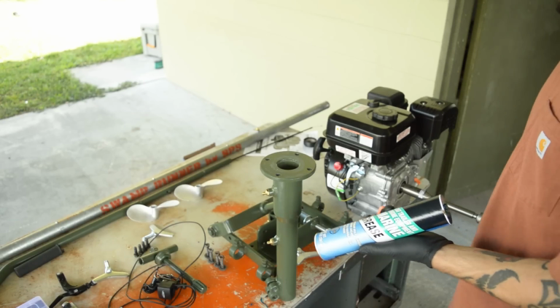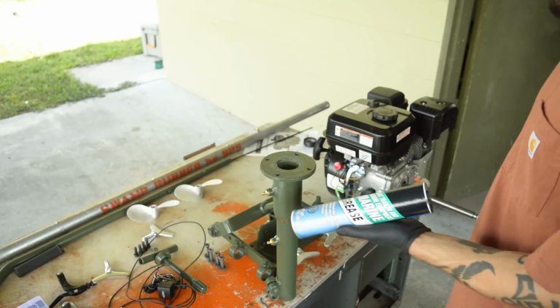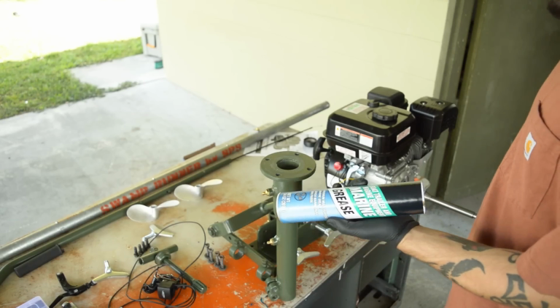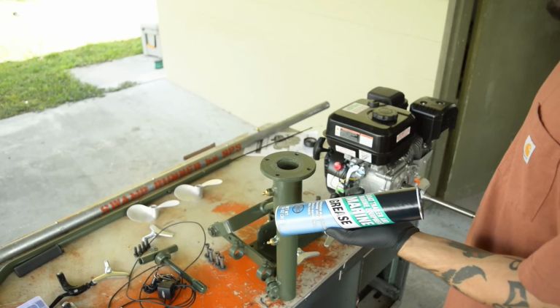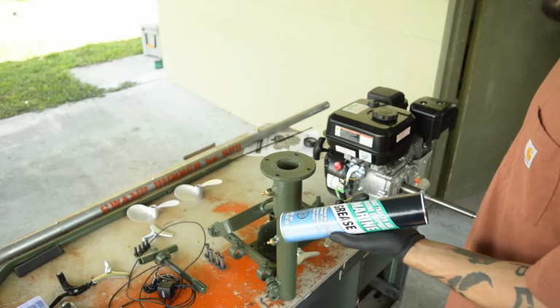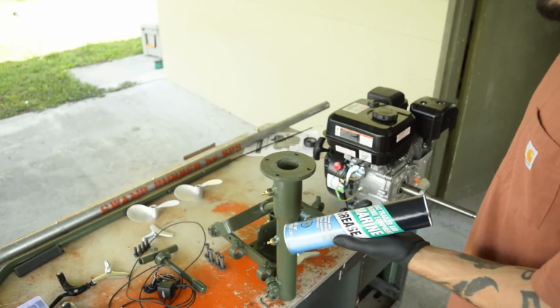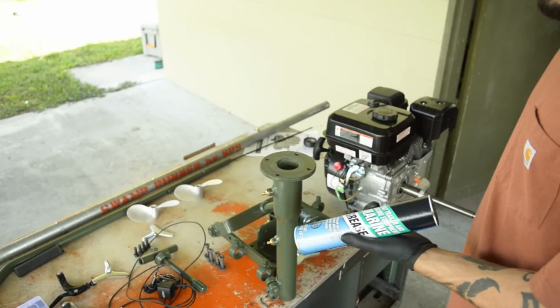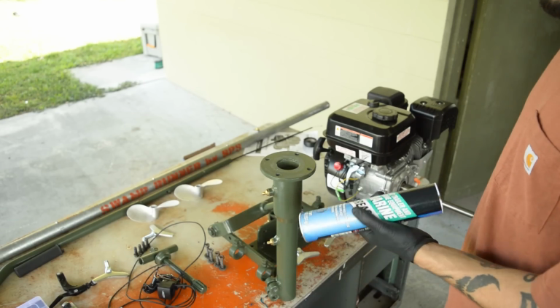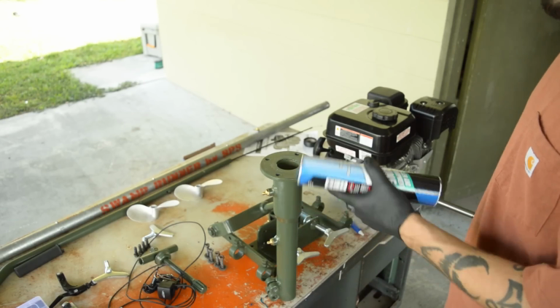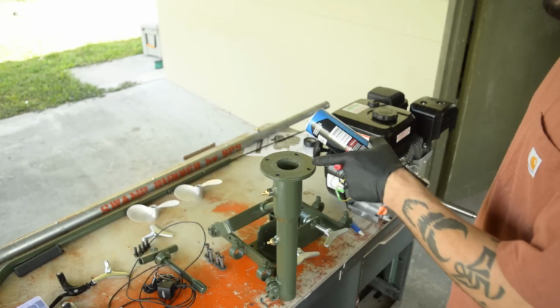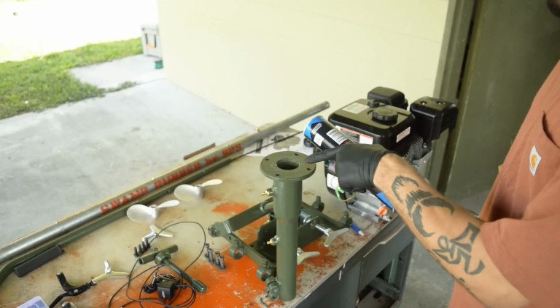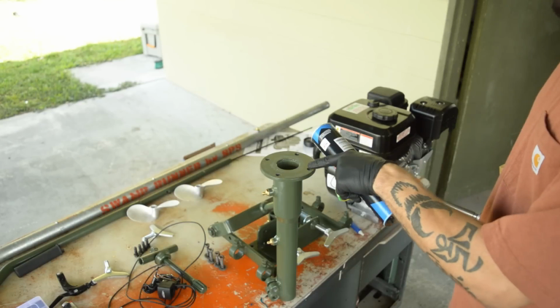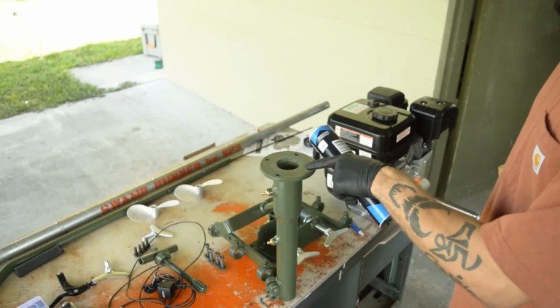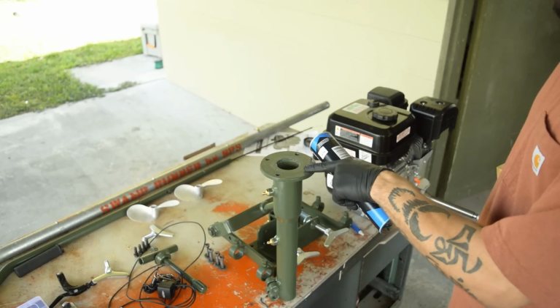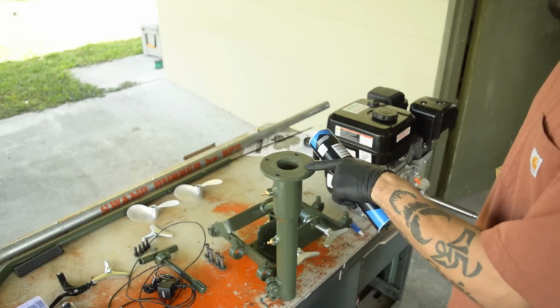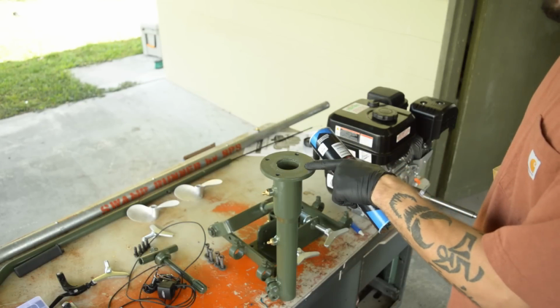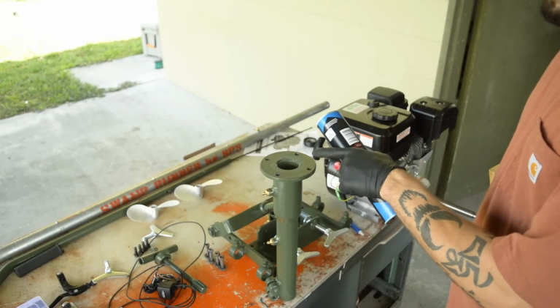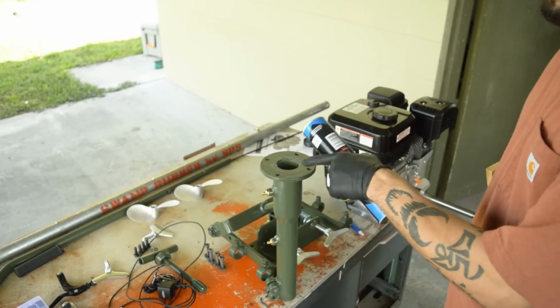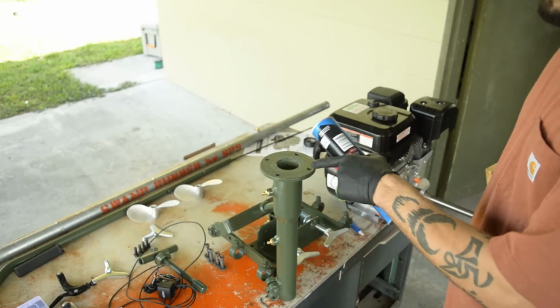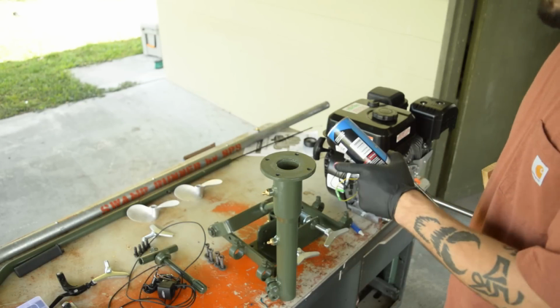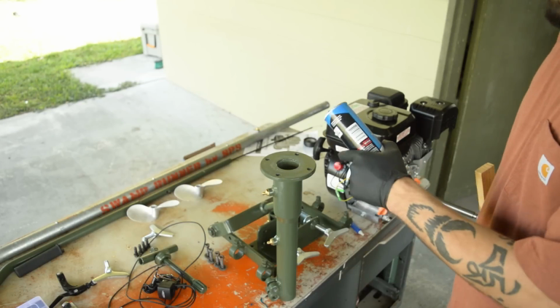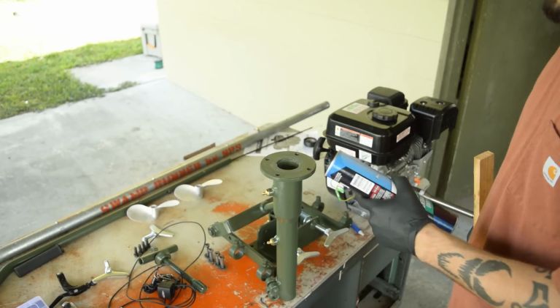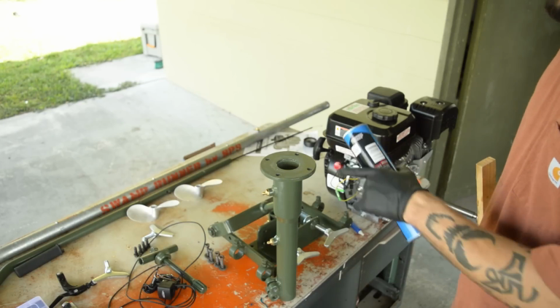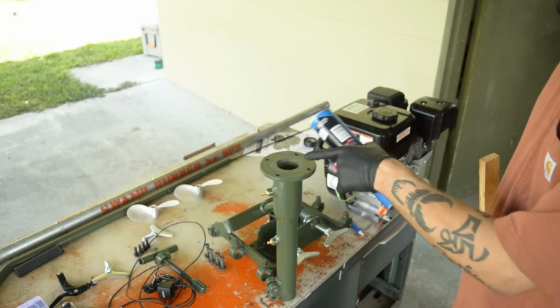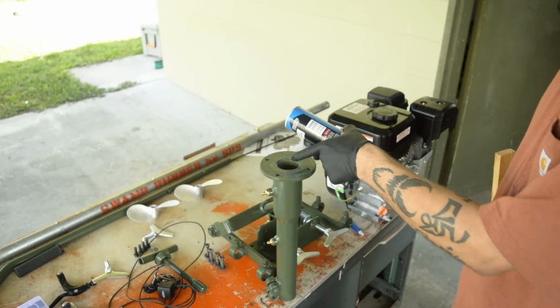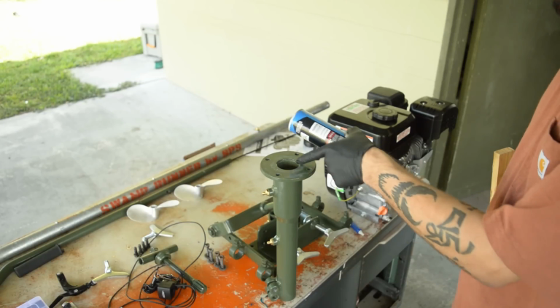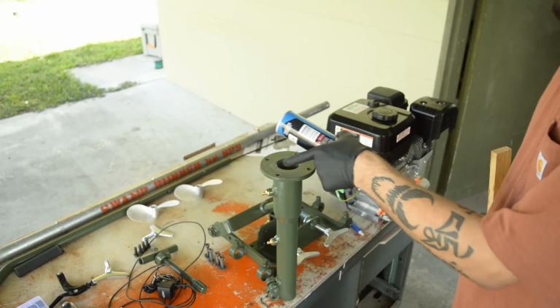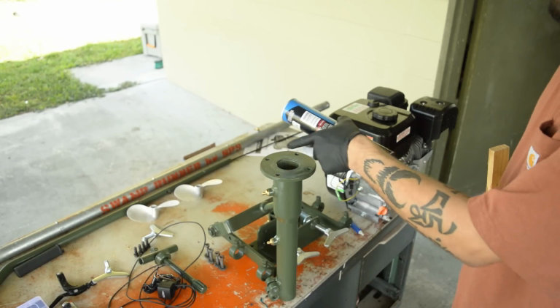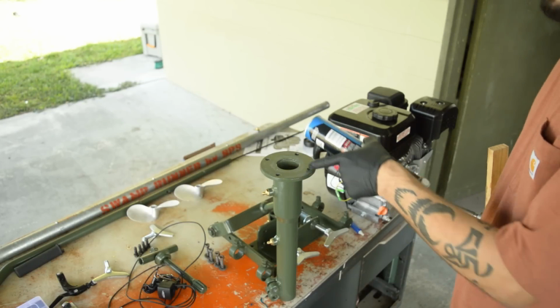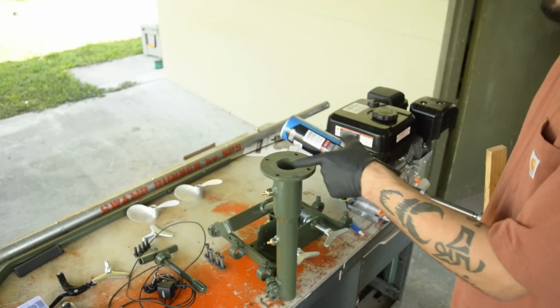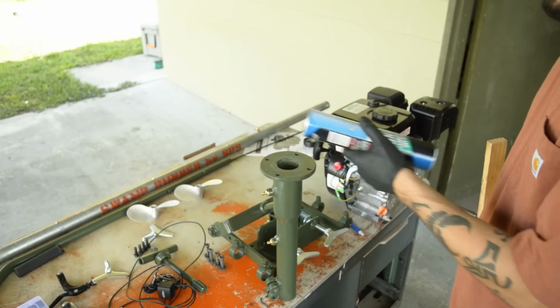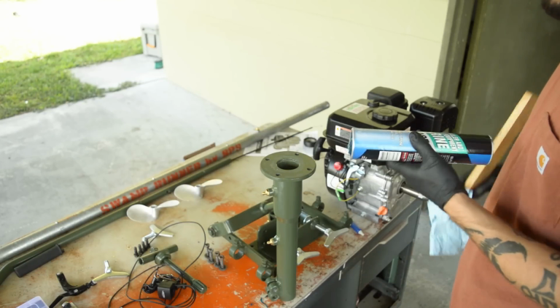Now you're going to take your grease and grease your coupler shaft housing. Fill it about a third of the way full. We're going to pack the flanged bearing in, which is this right here.